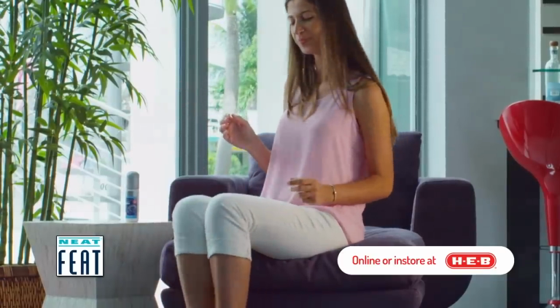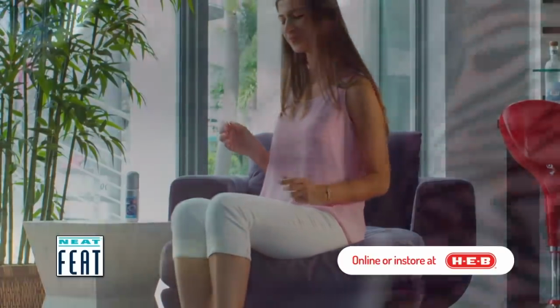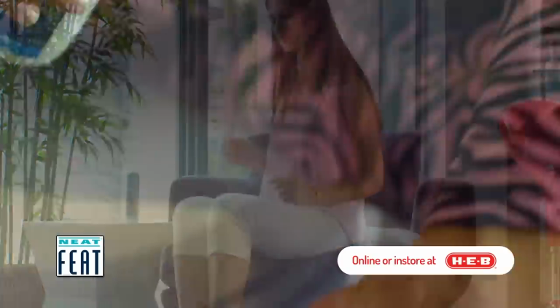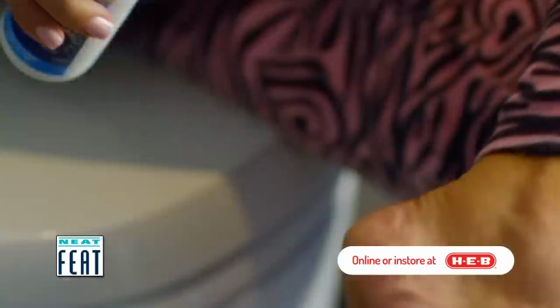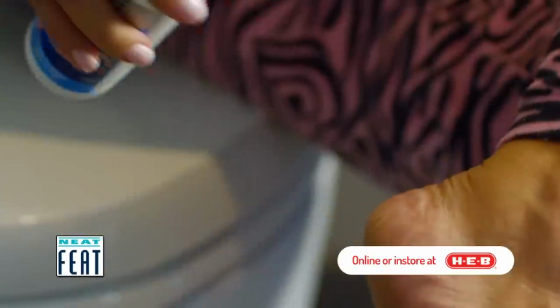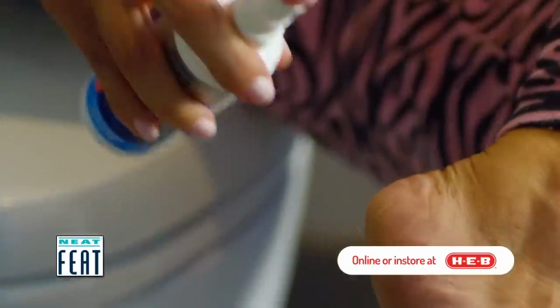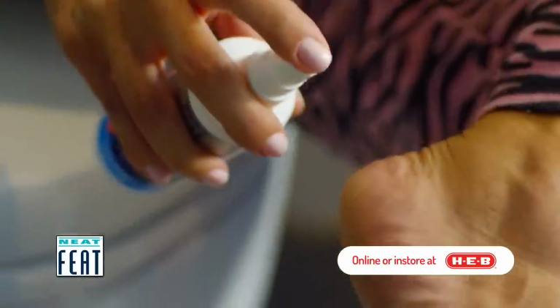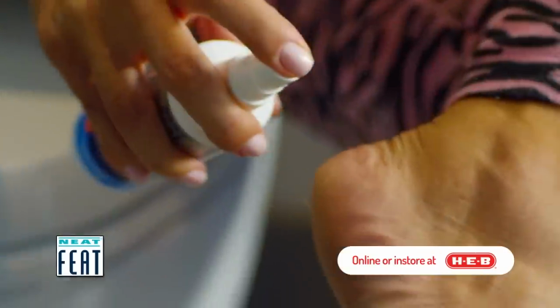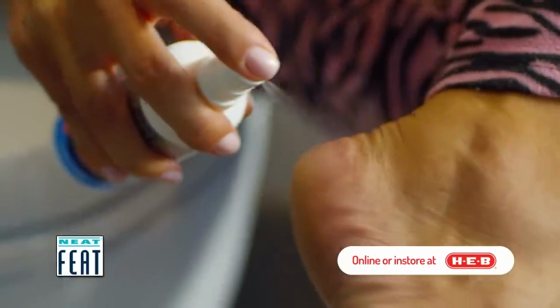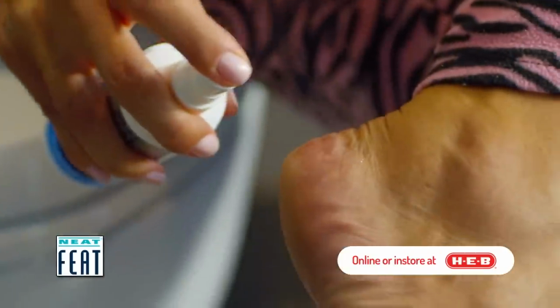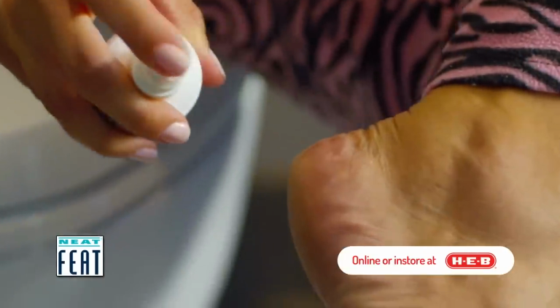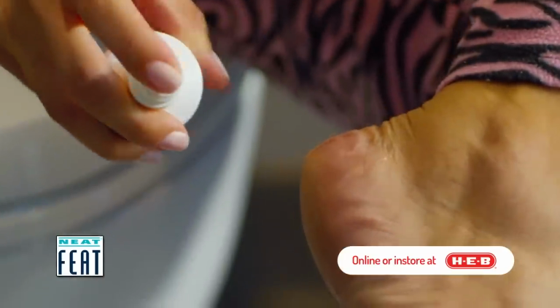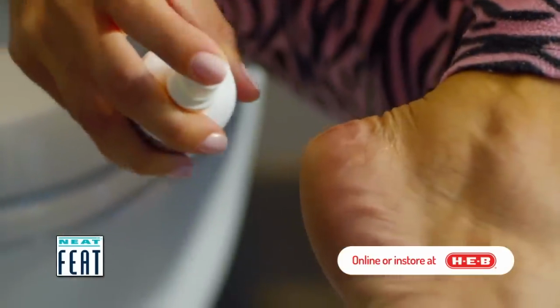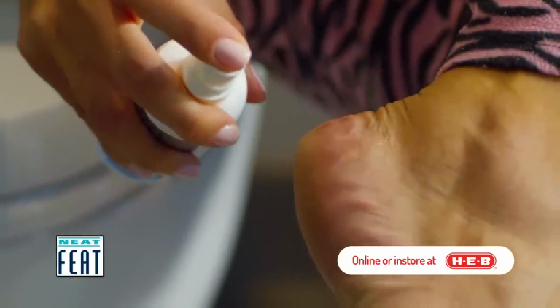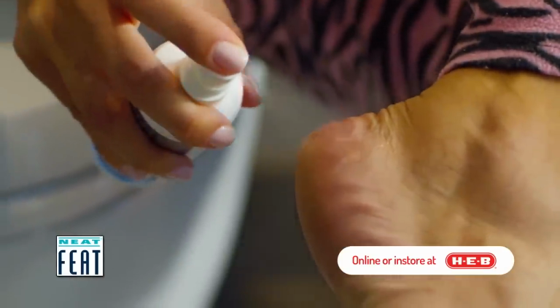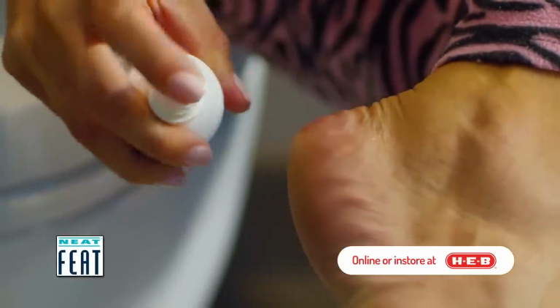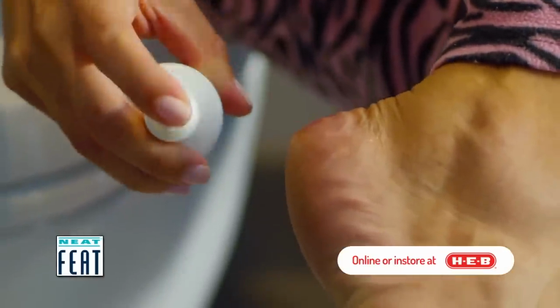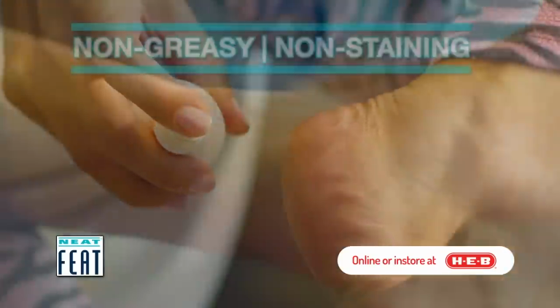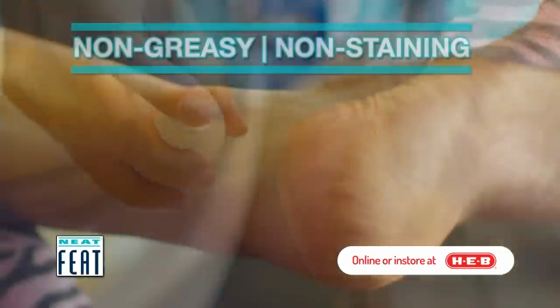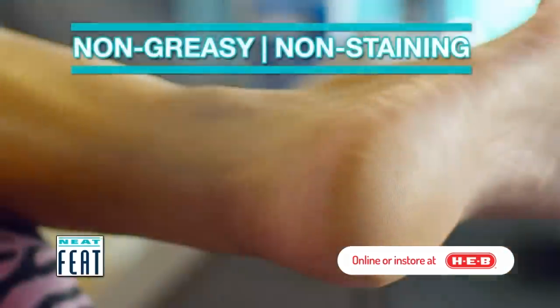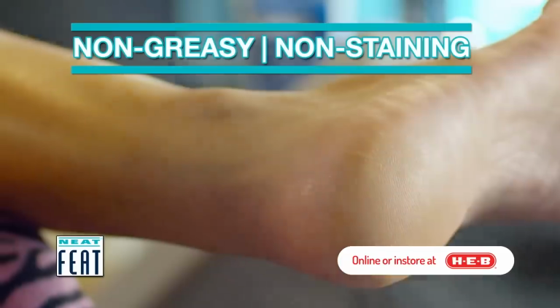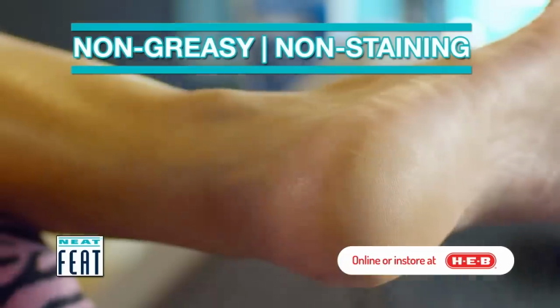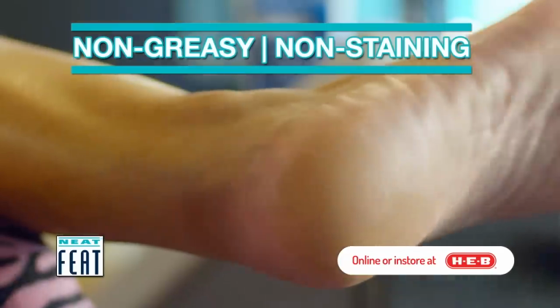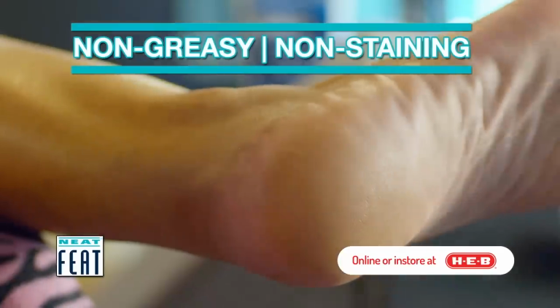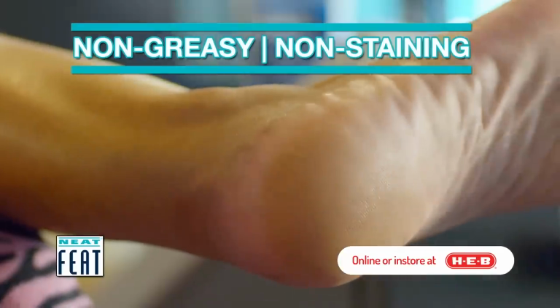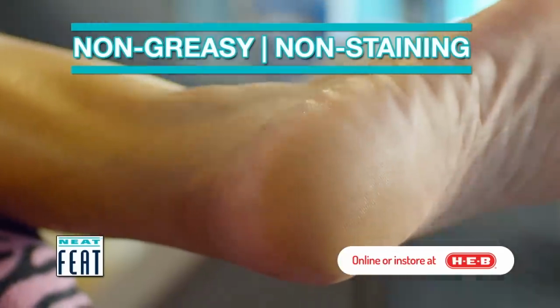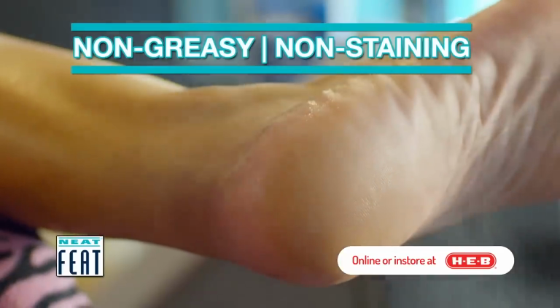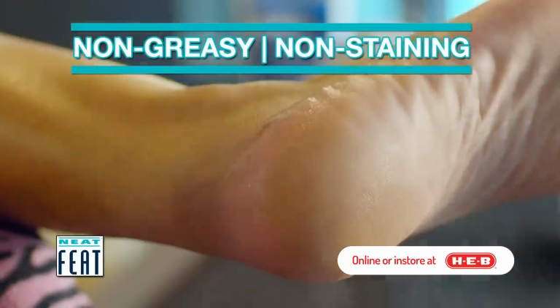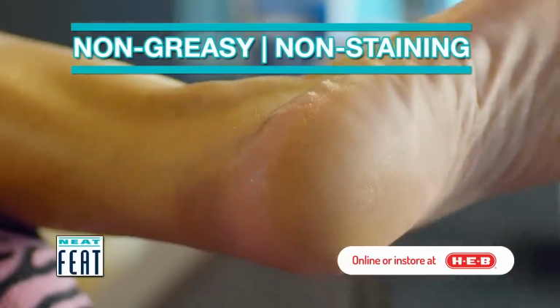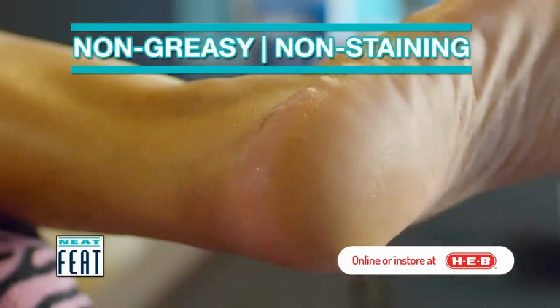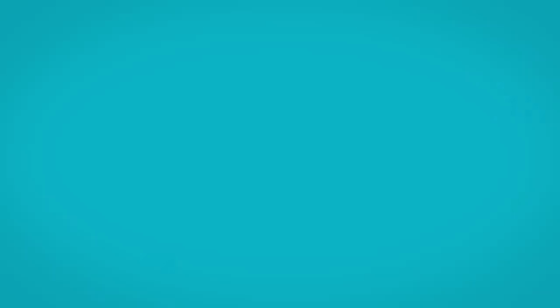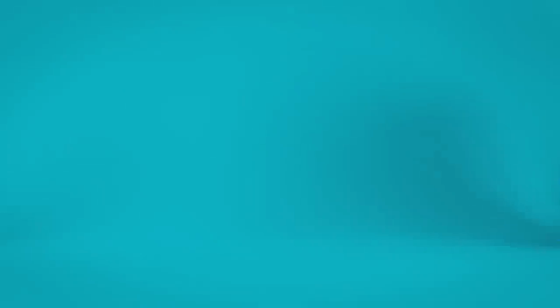It features a 360-degree pump for easy application, as well as being non-greasy and non-staining.